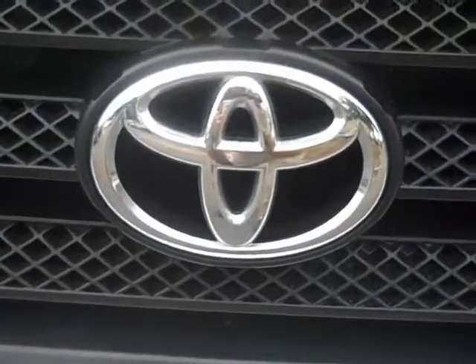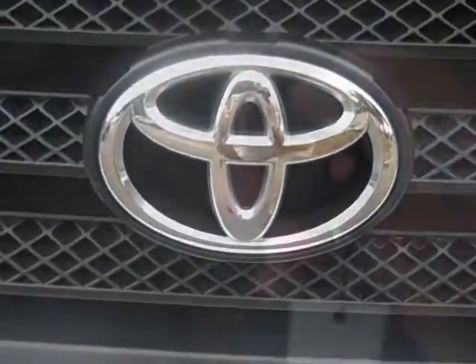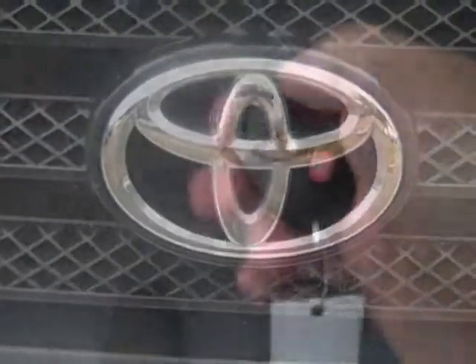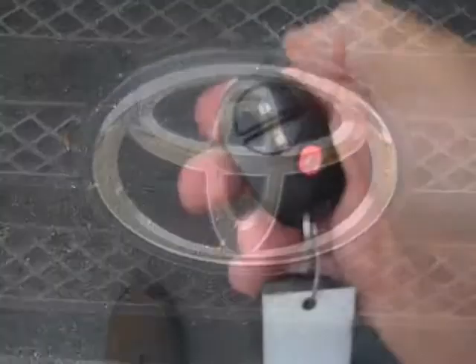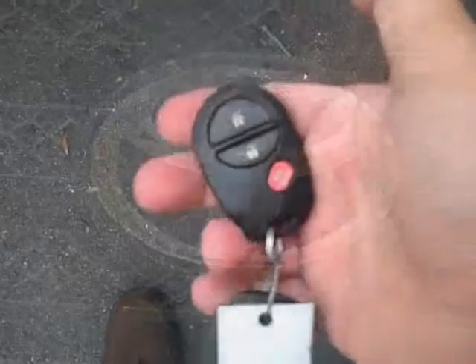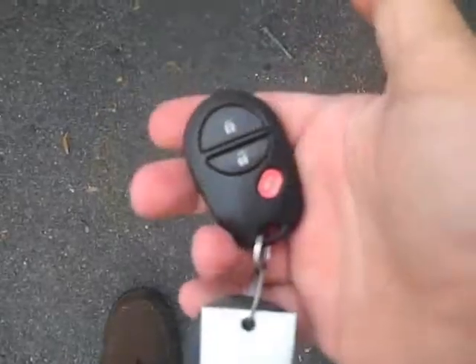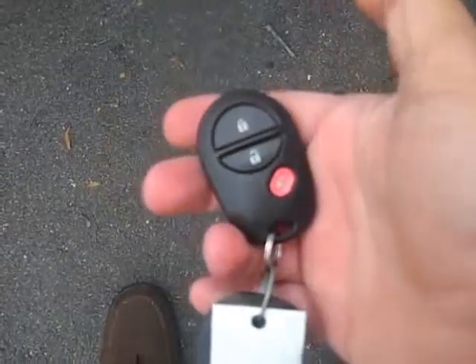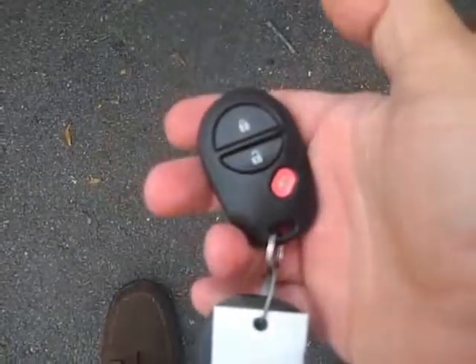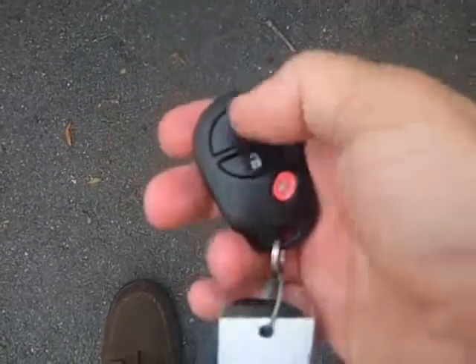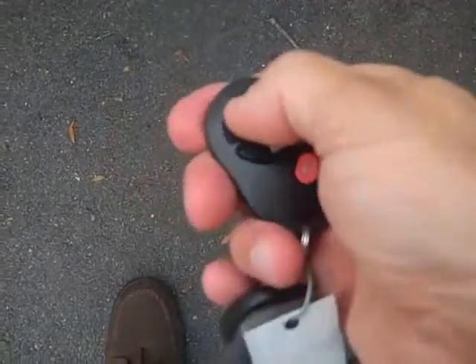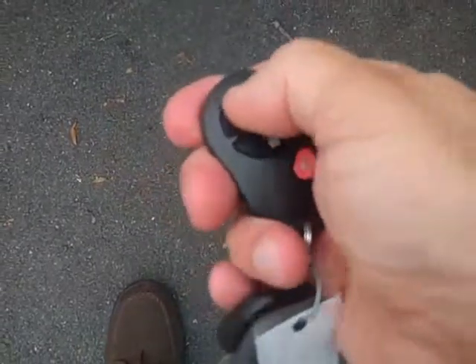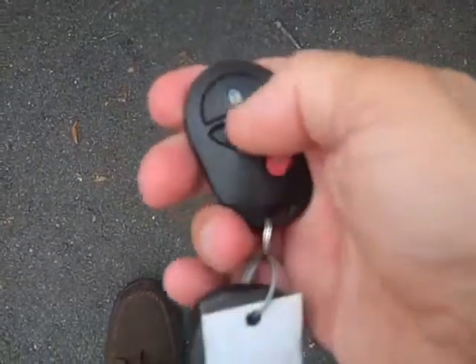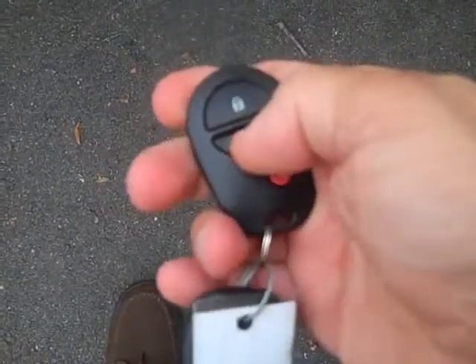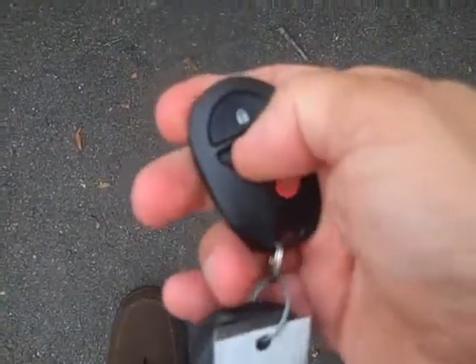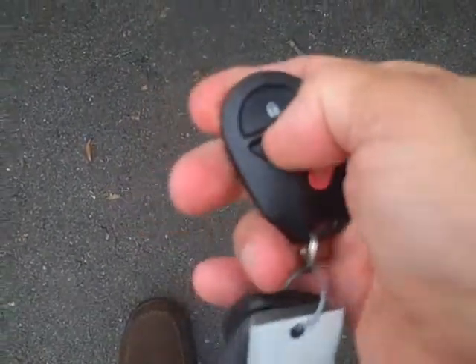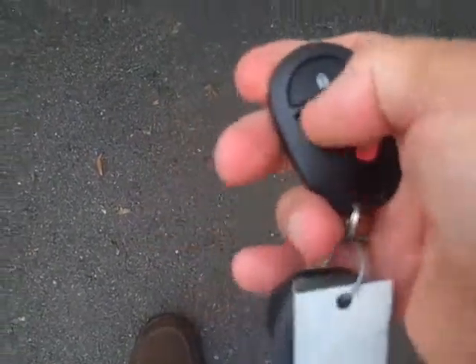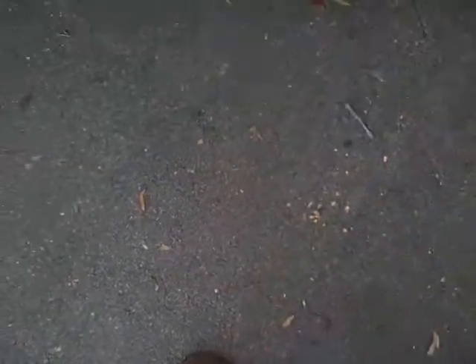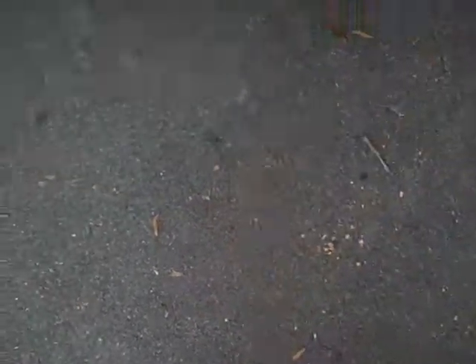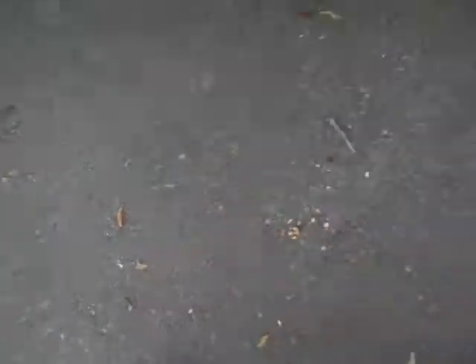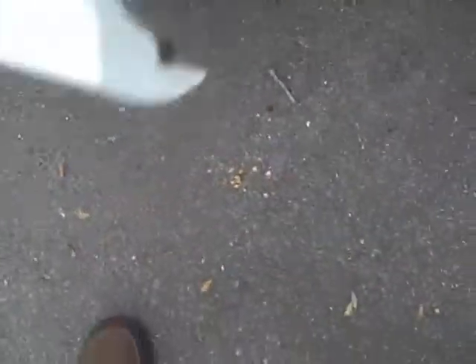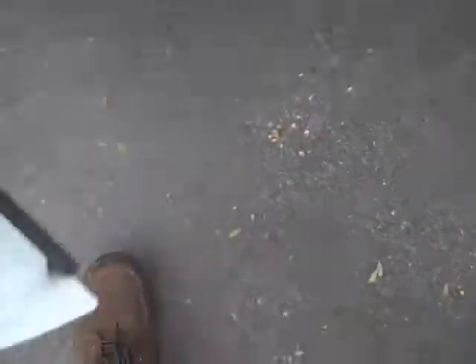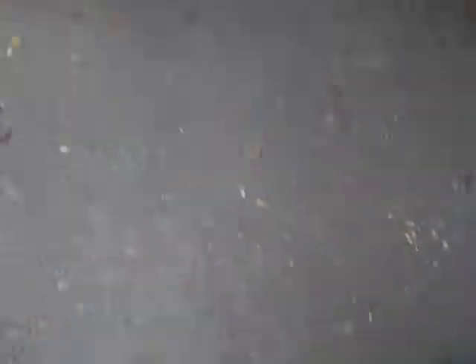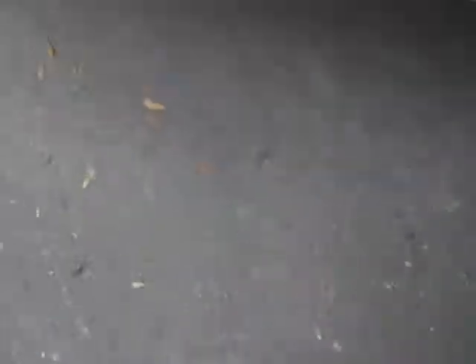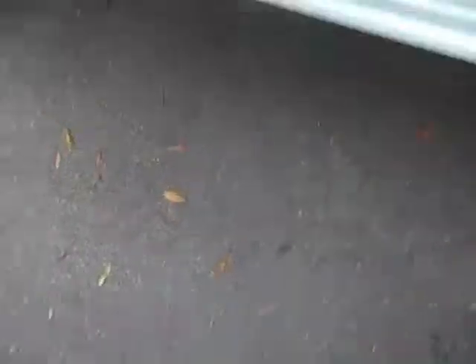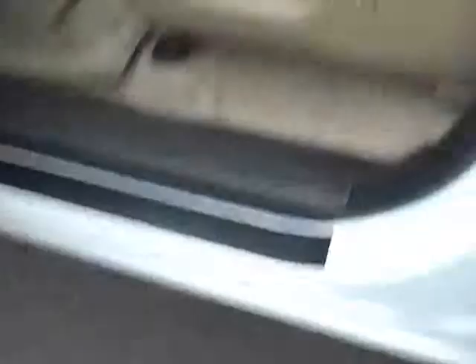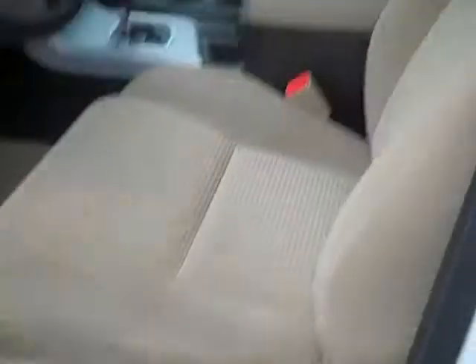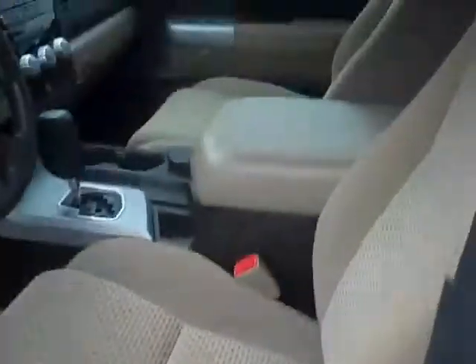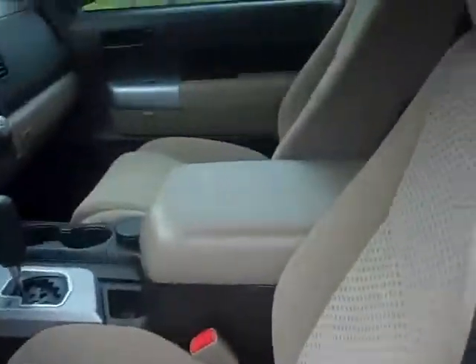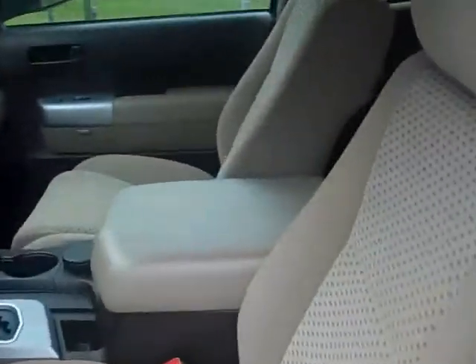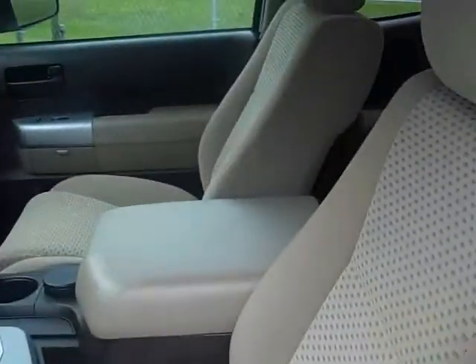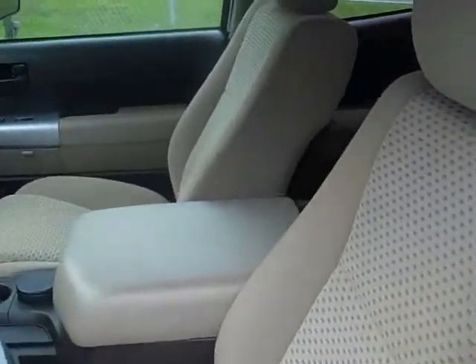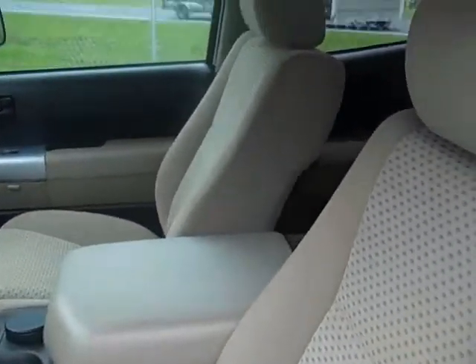It does have keyless entry, and the interior is in great shape.